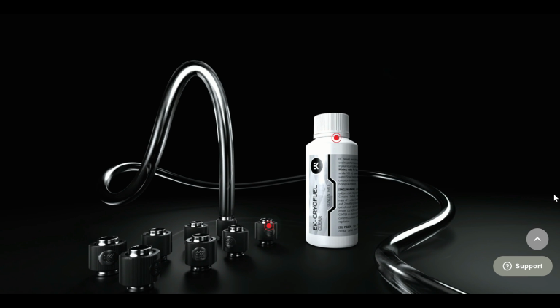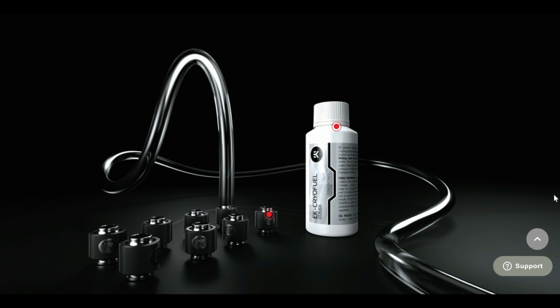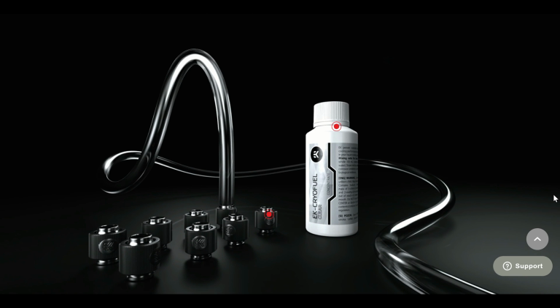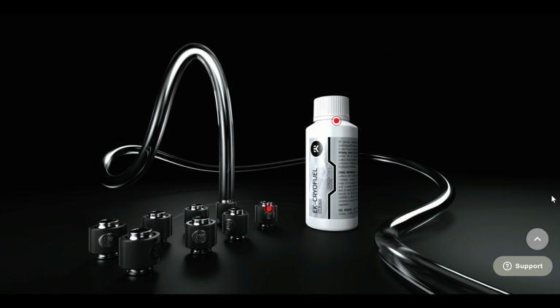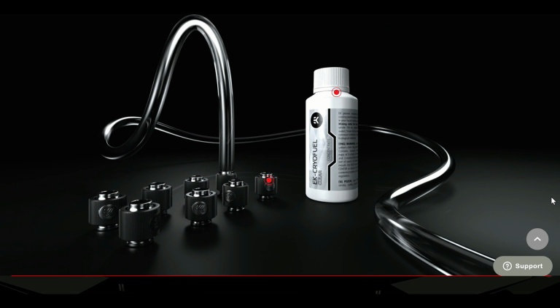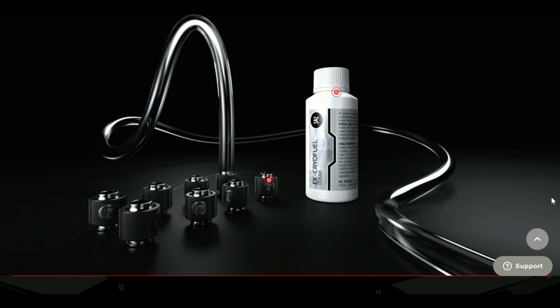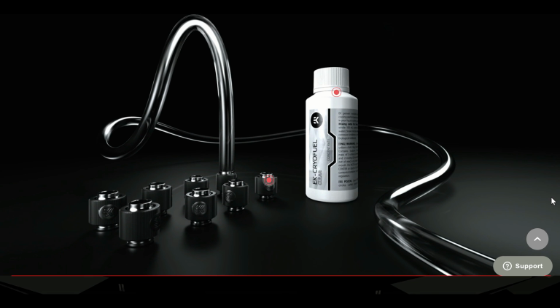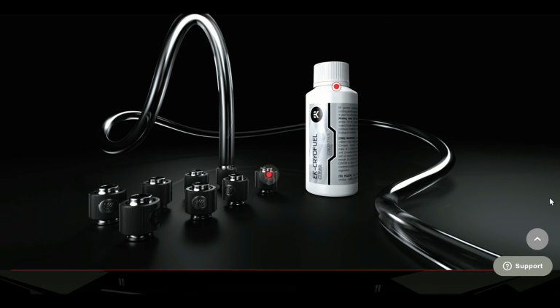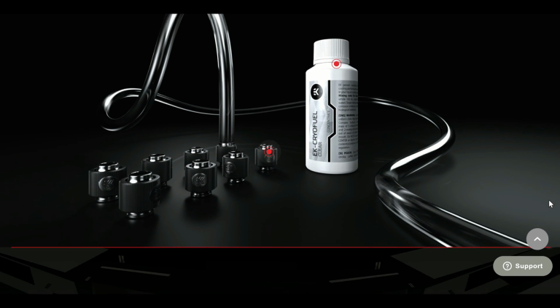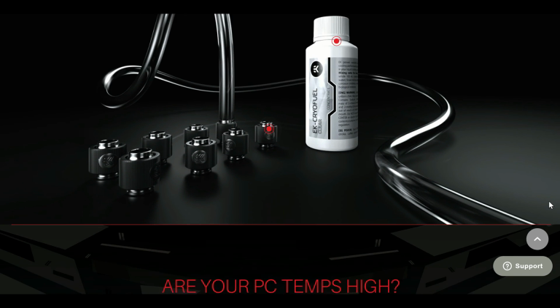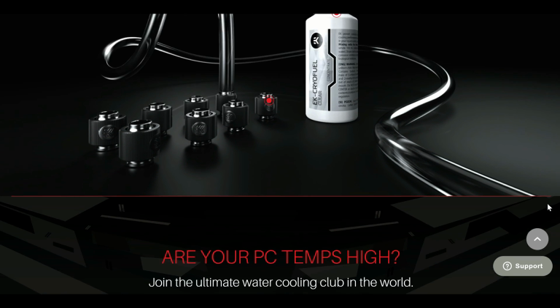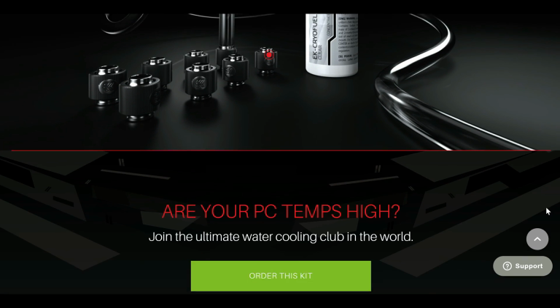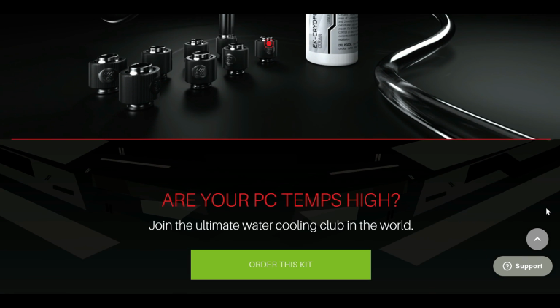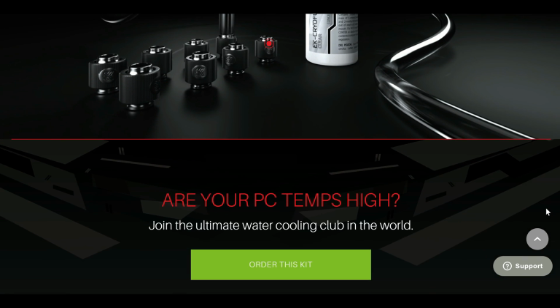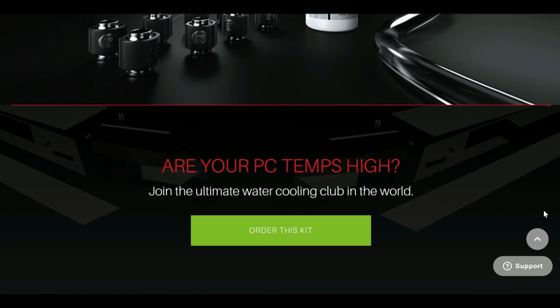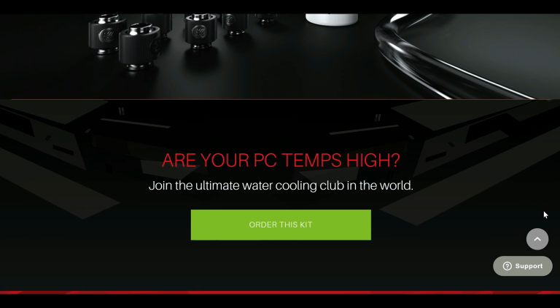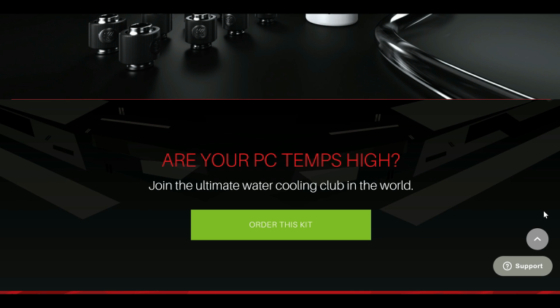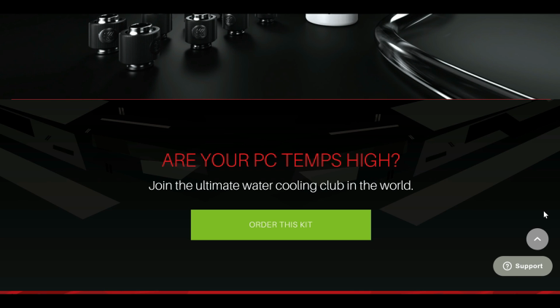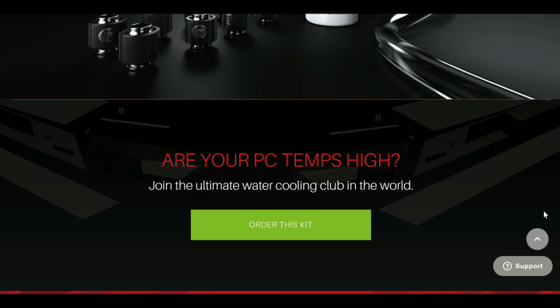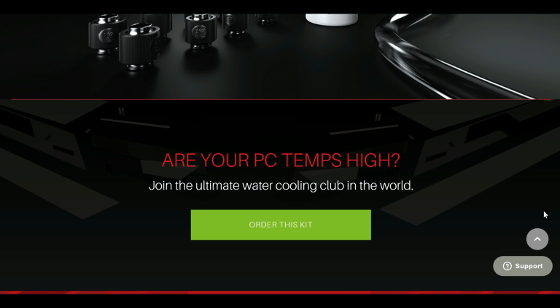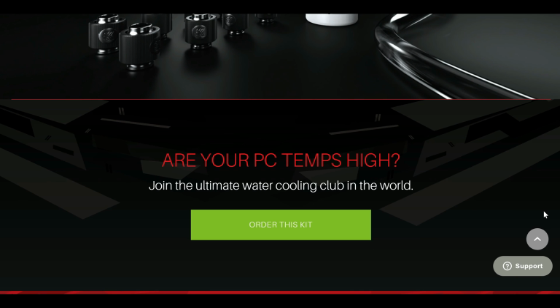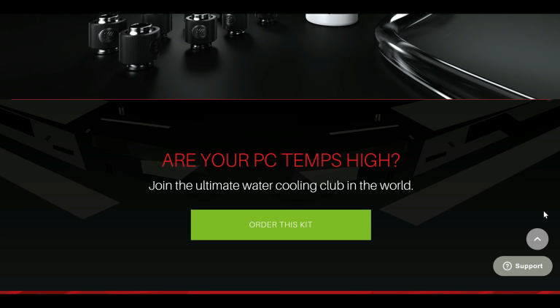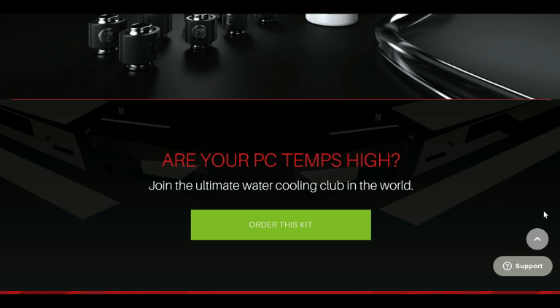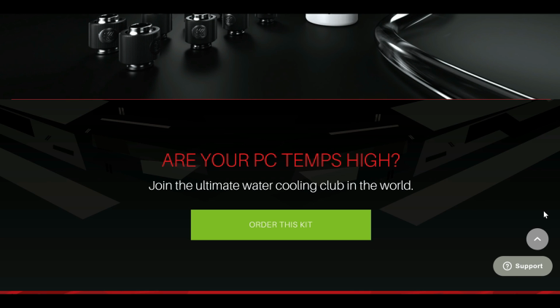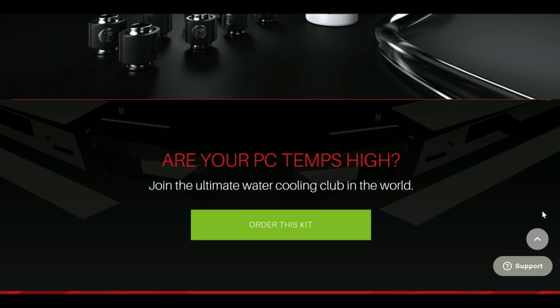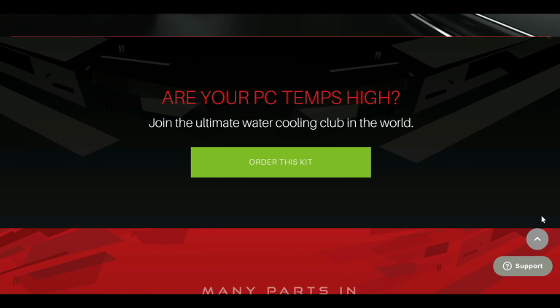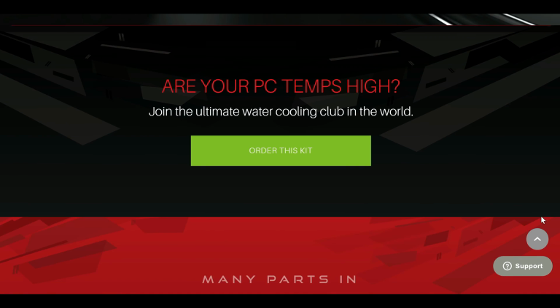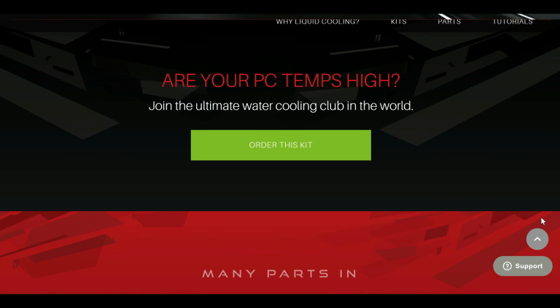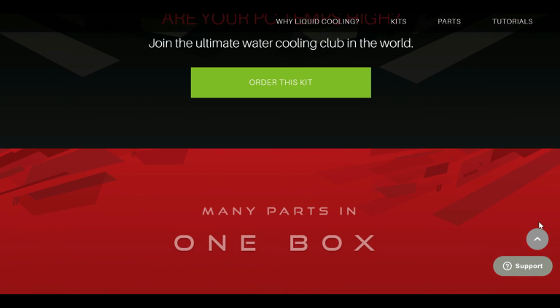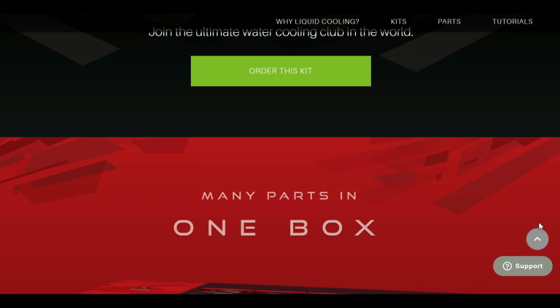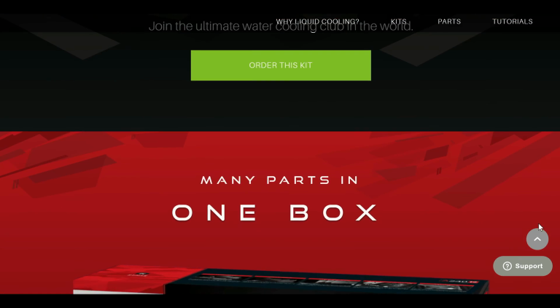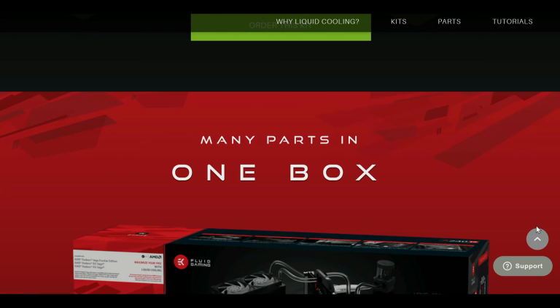I'm going to do some mining and gaming benchmarks to see if this kit can deliver low temperatures, but first let's unbox this kit.